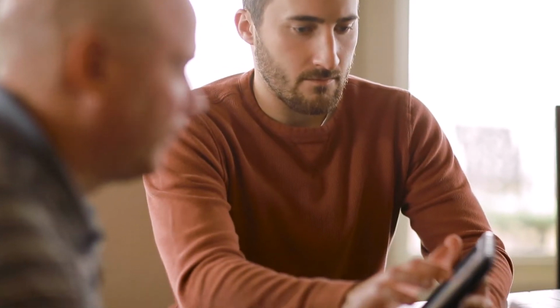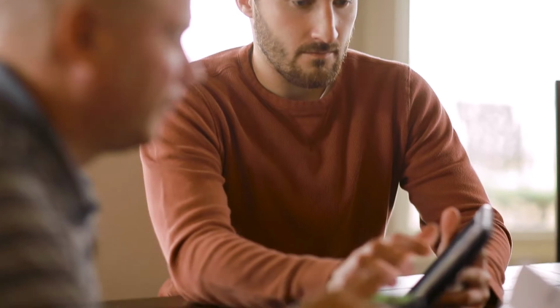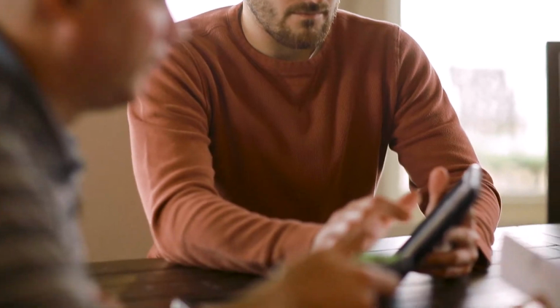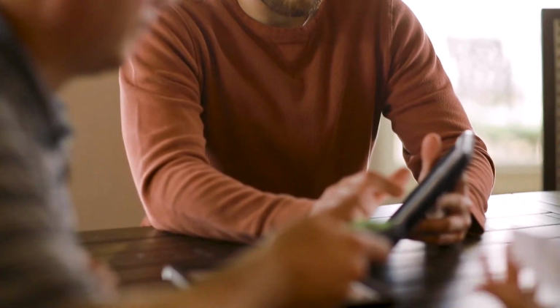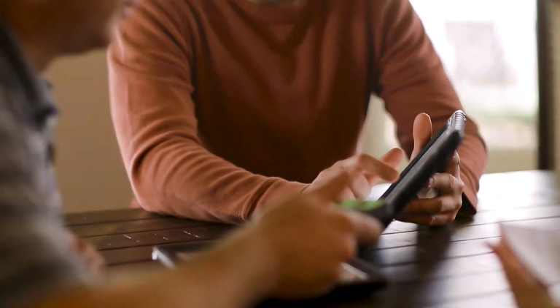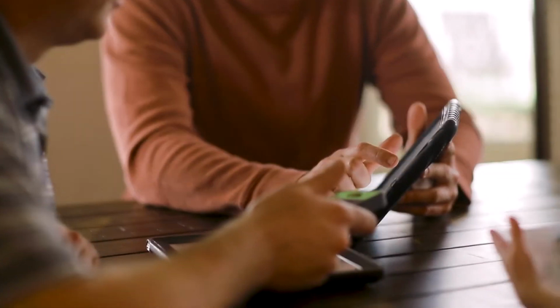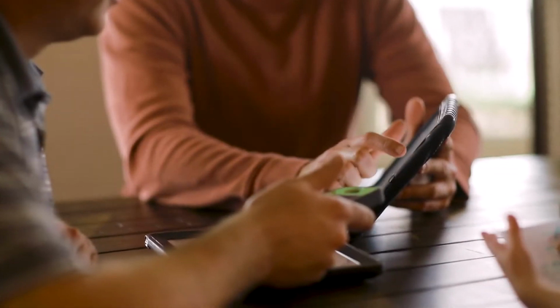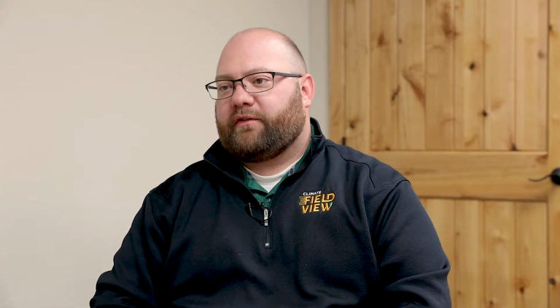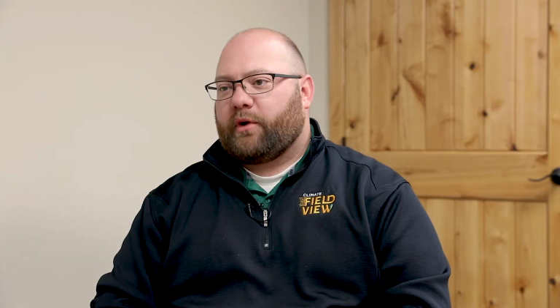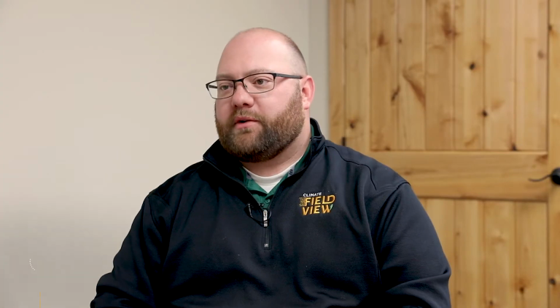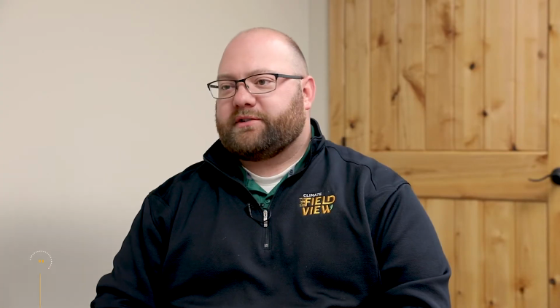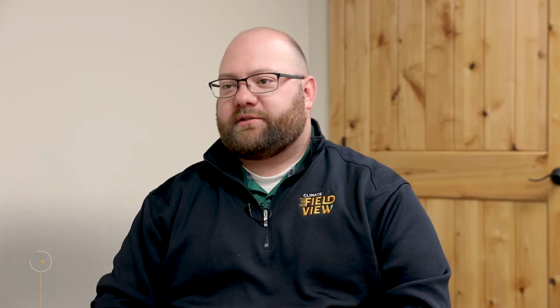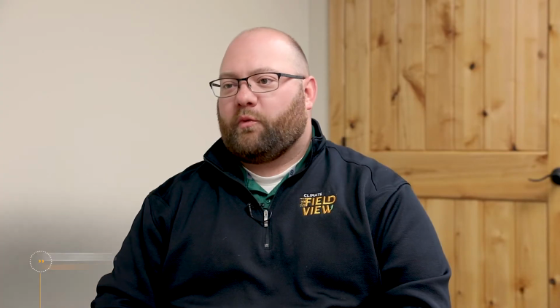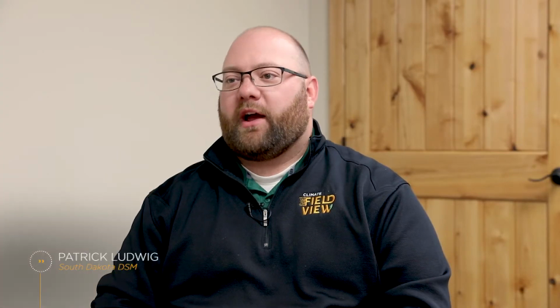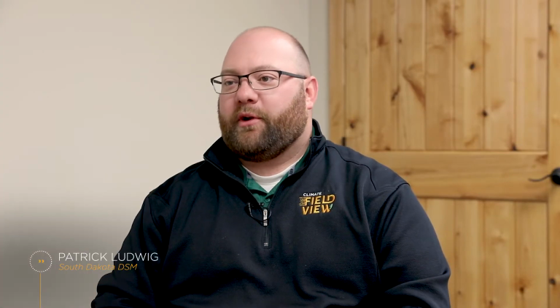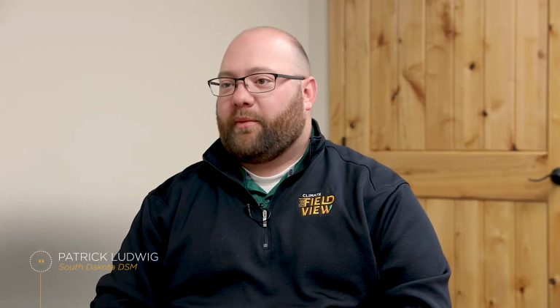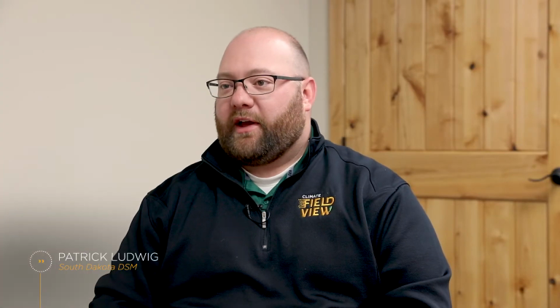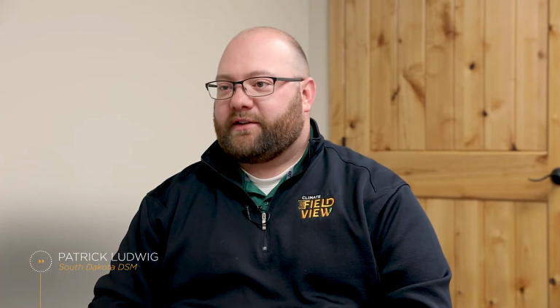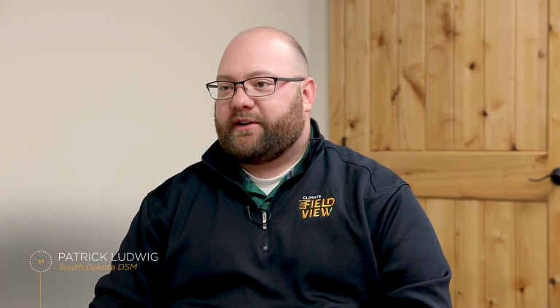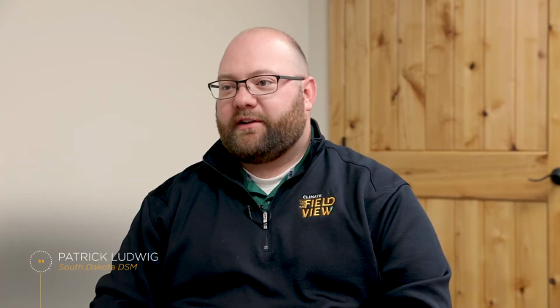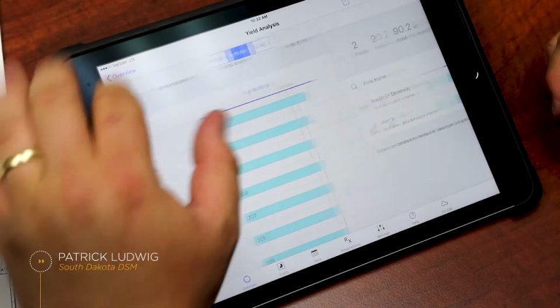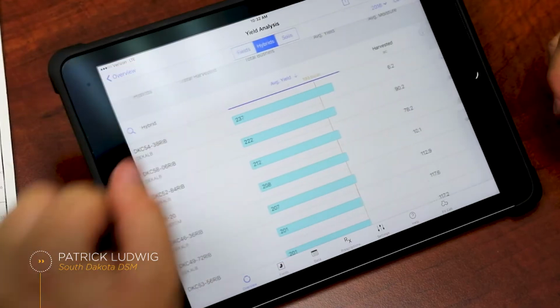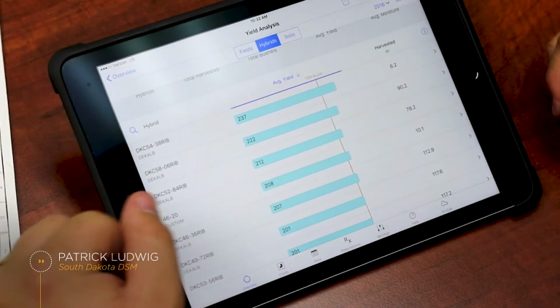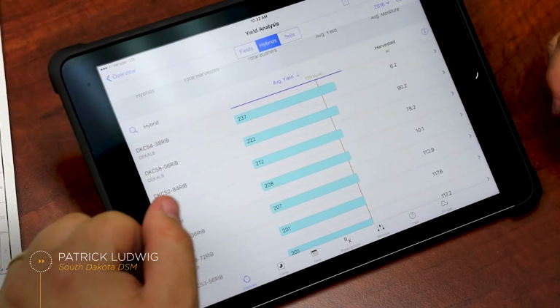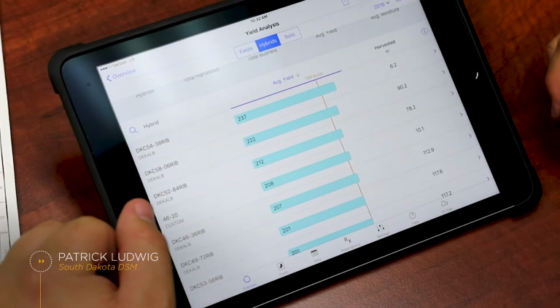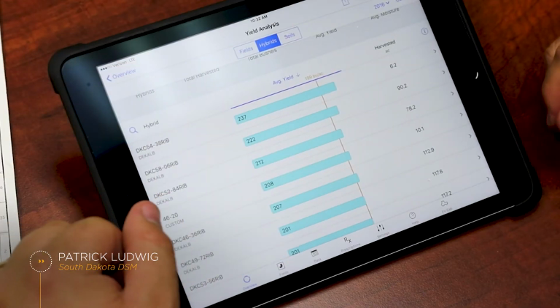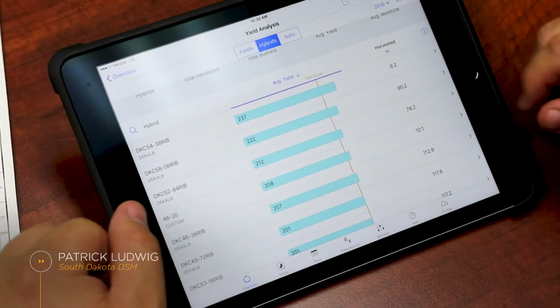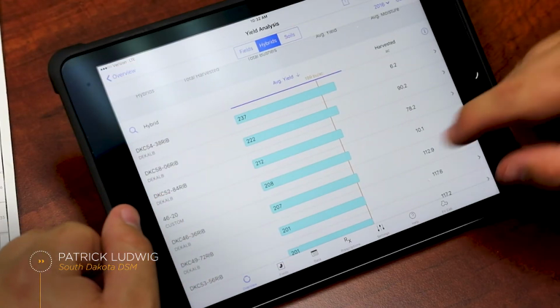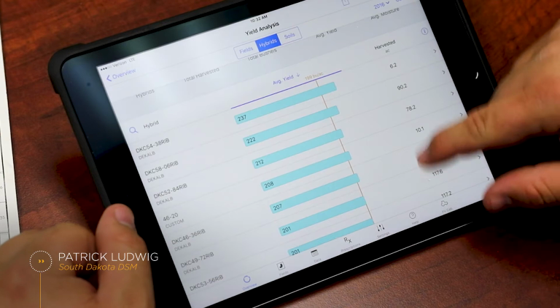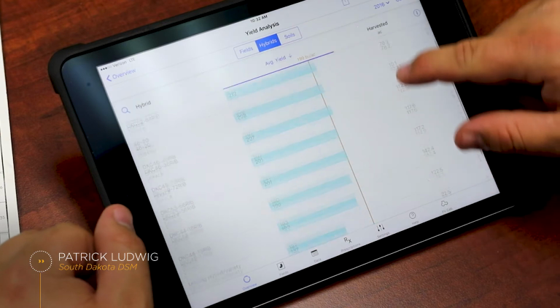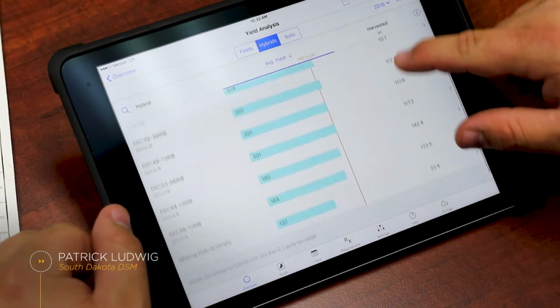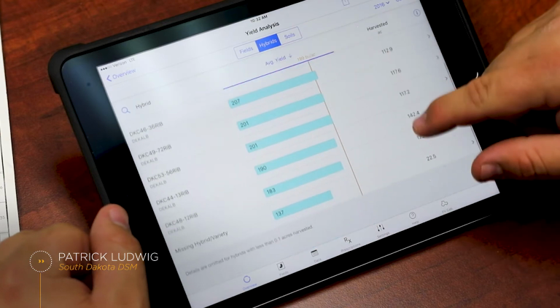The number one question I get from growers is what hybrid do I plant next year, and they're looking at me for my expertise.